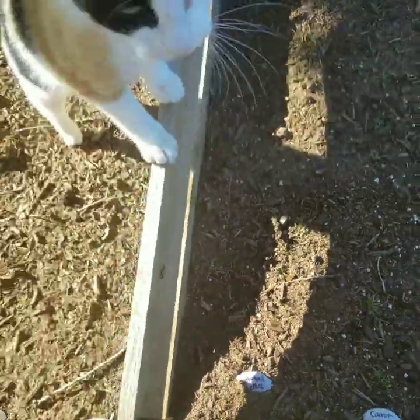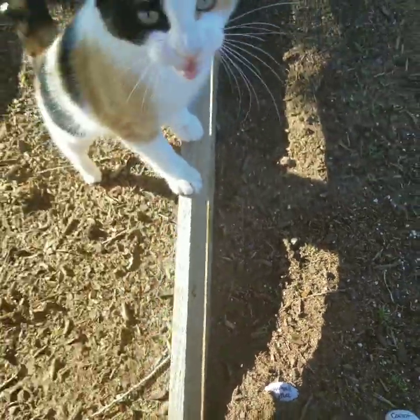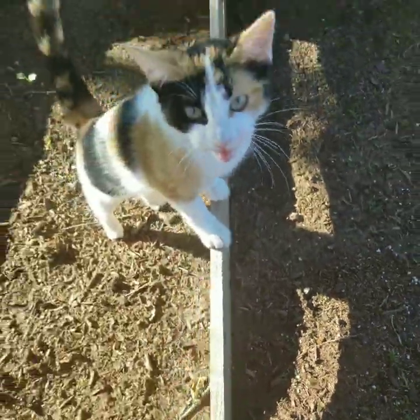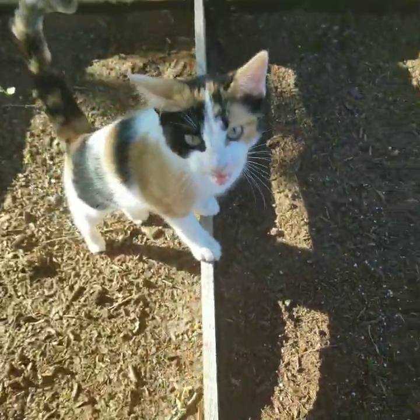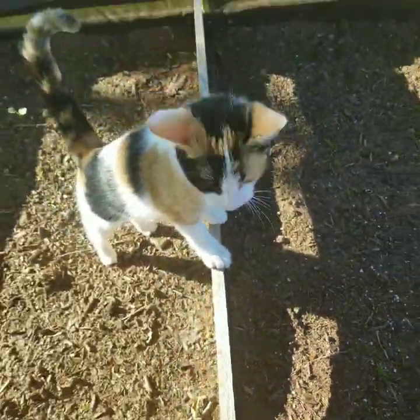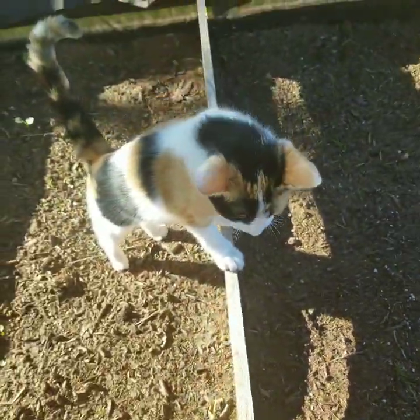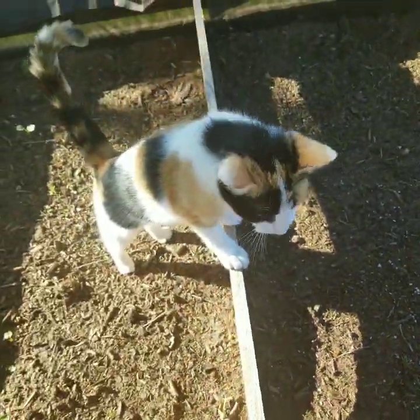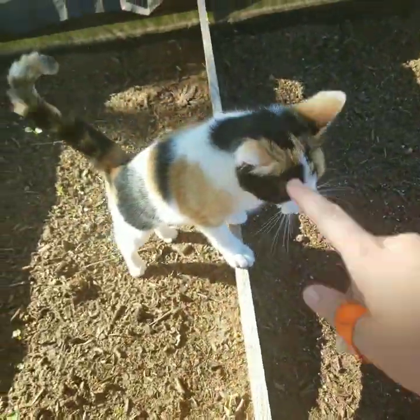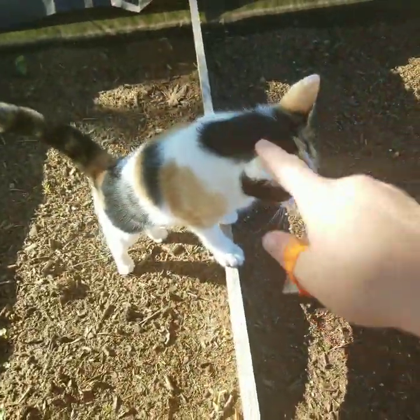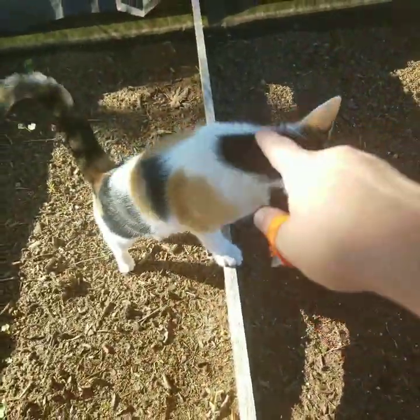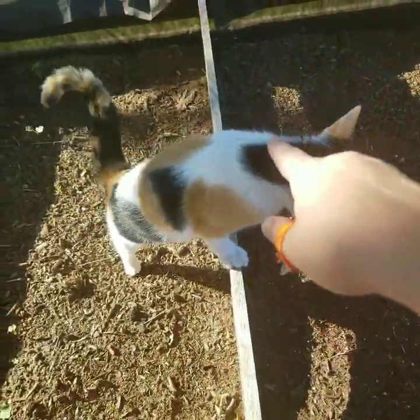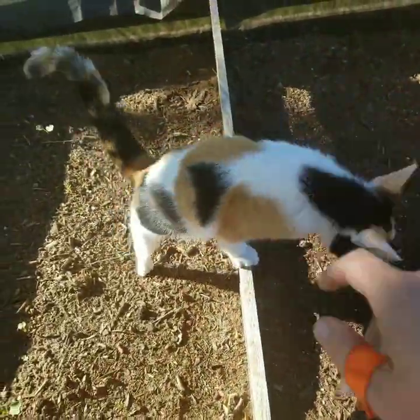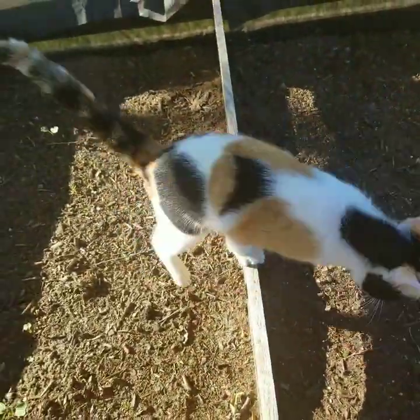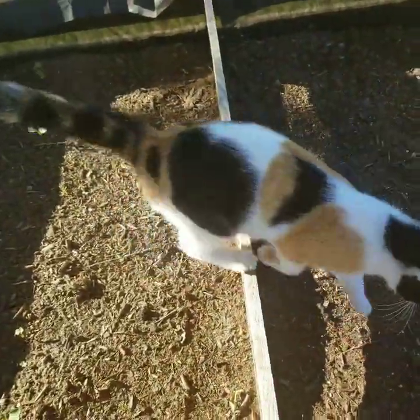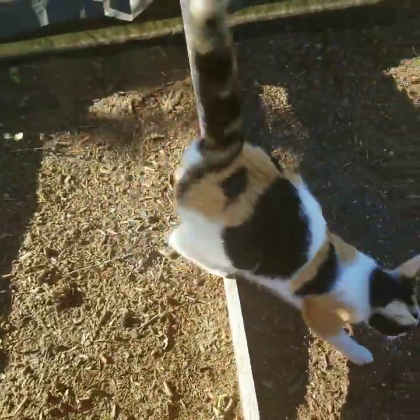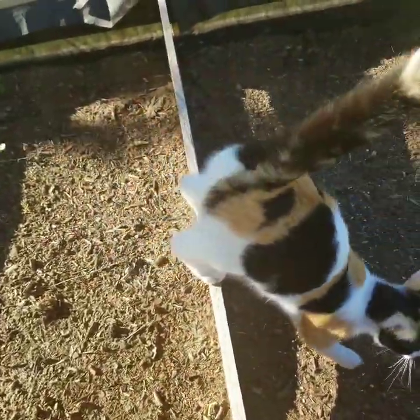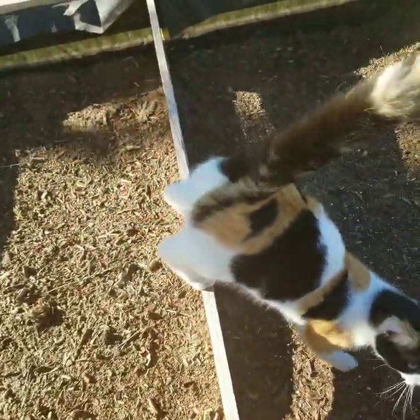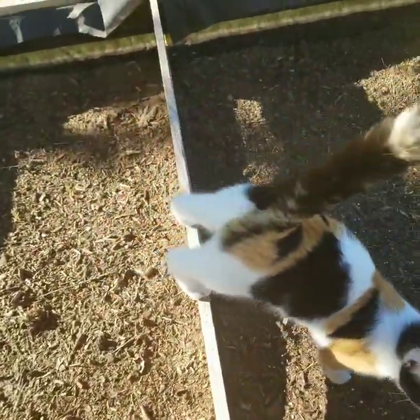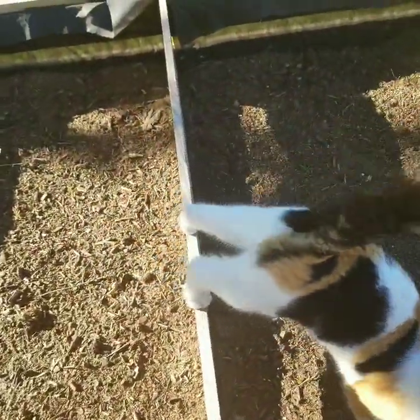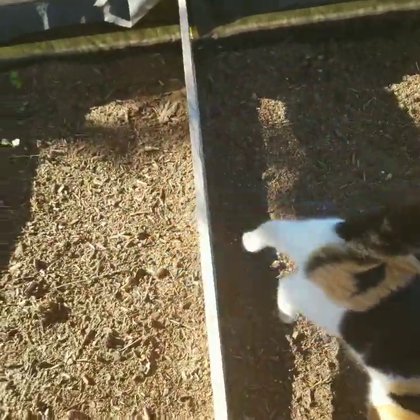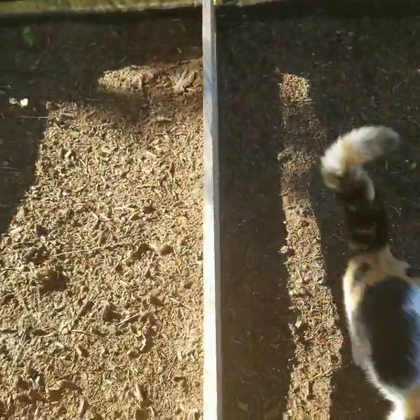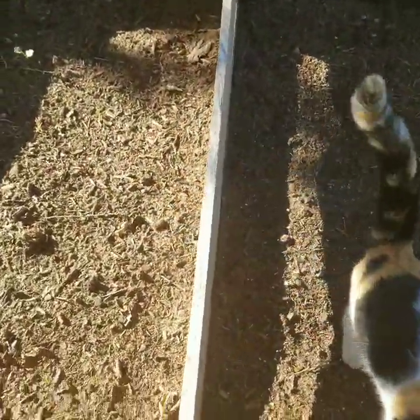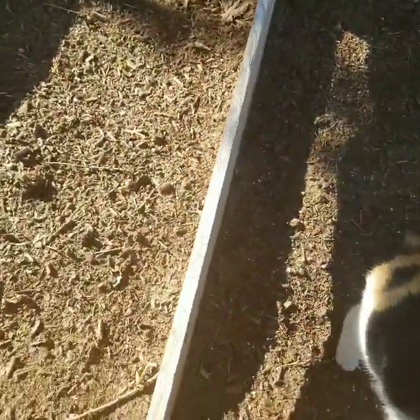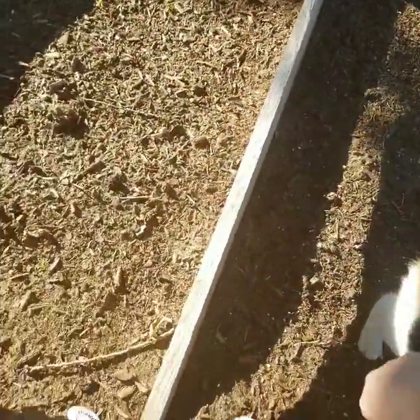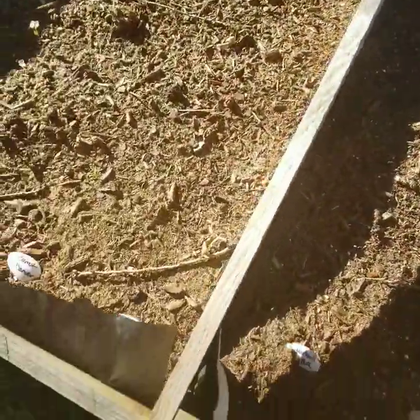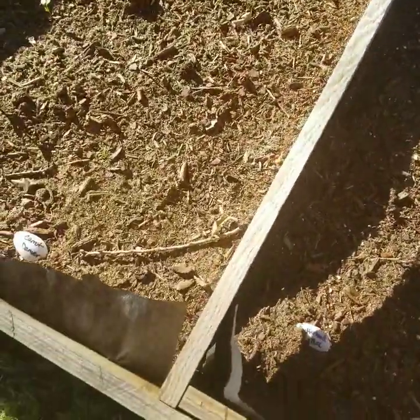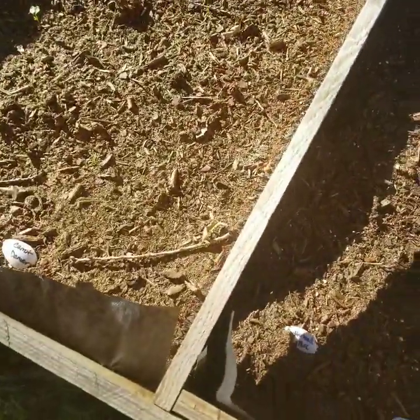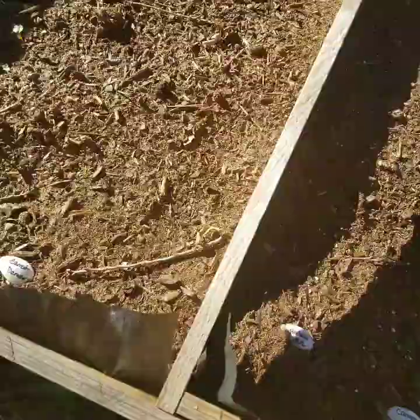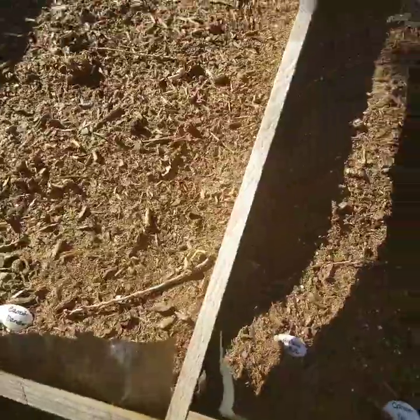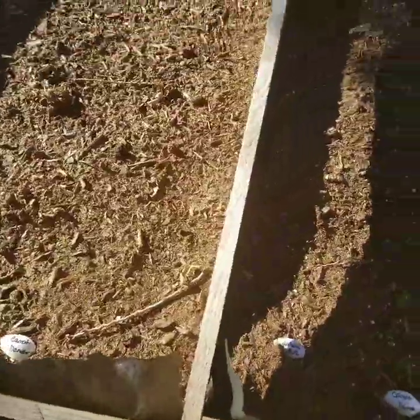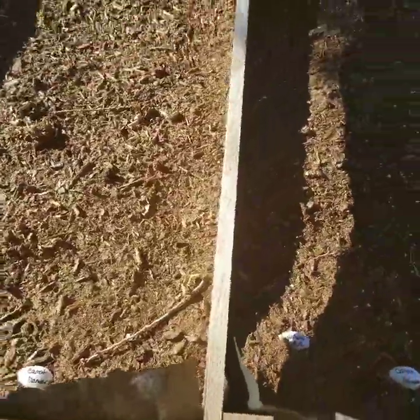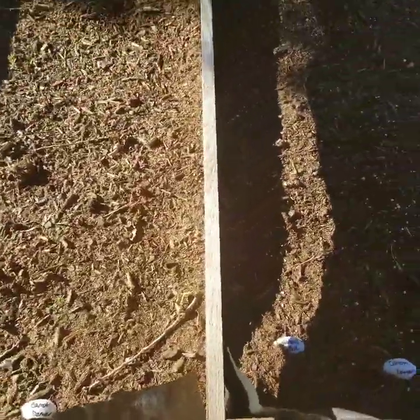Over here I have more of those, and then I have the Danver carrots, and I'm also trying to grow some butterhead lettuce.